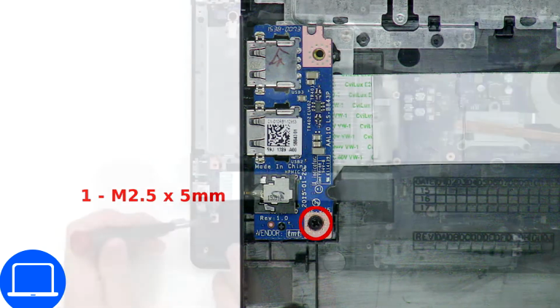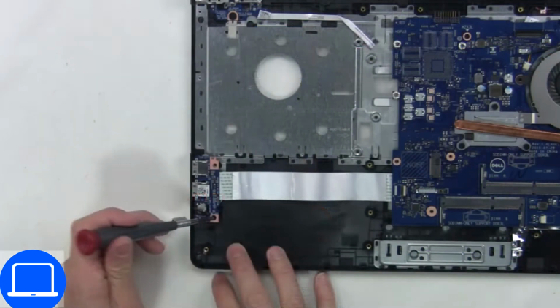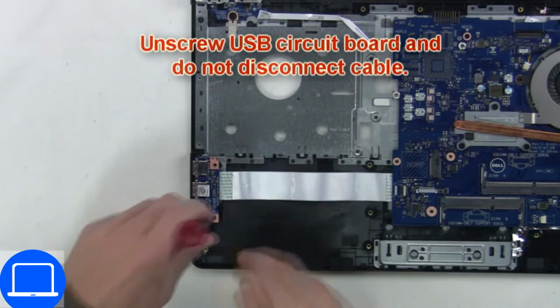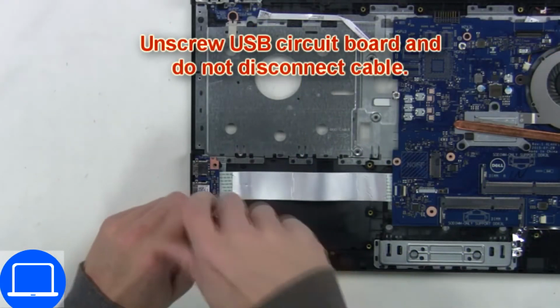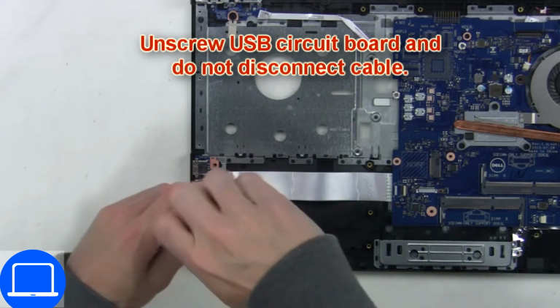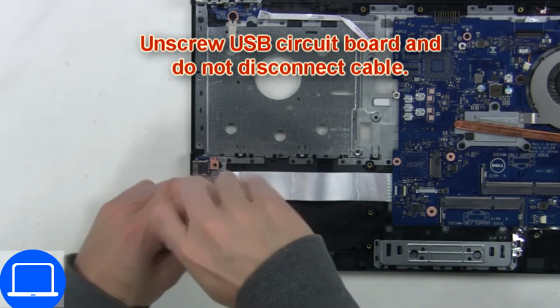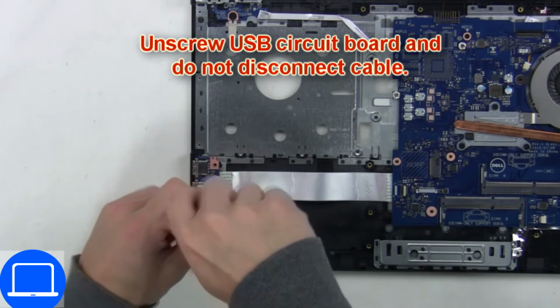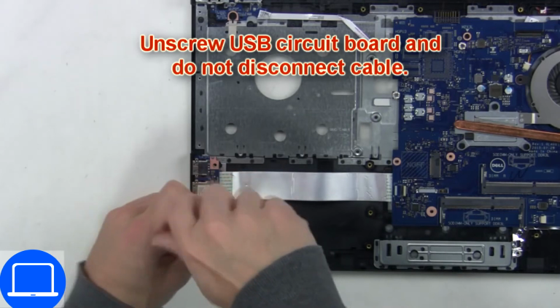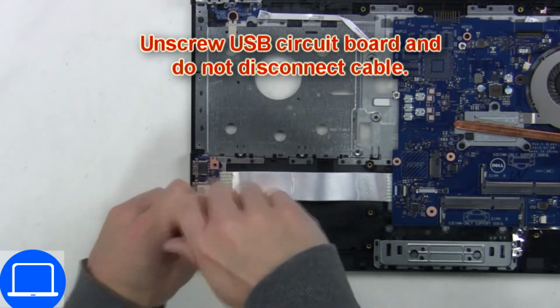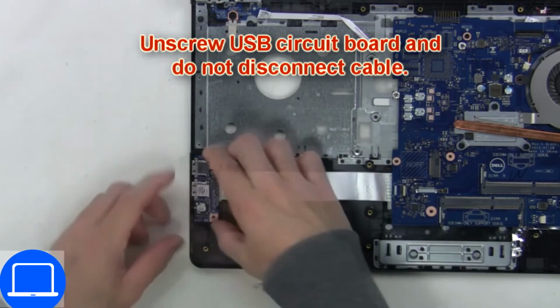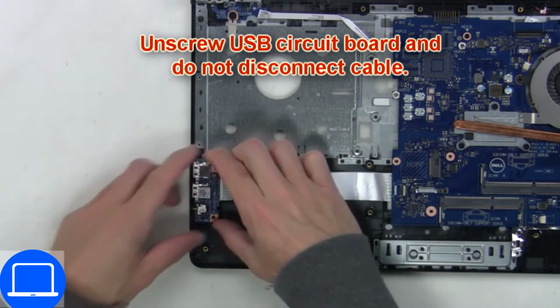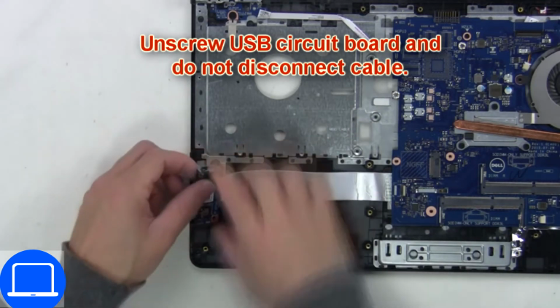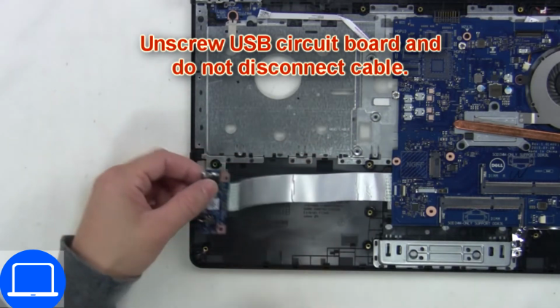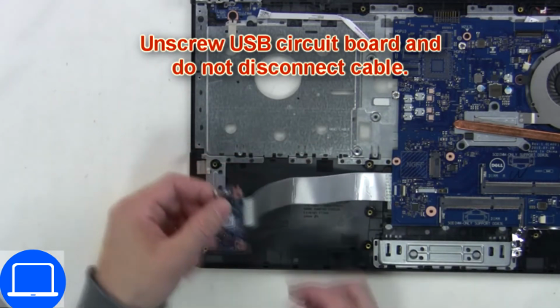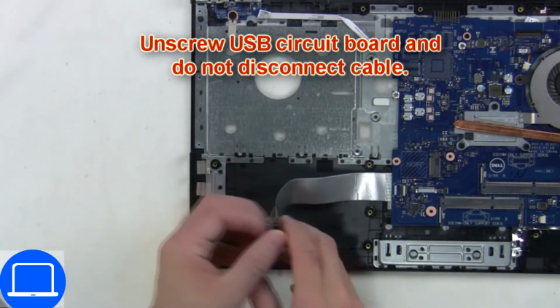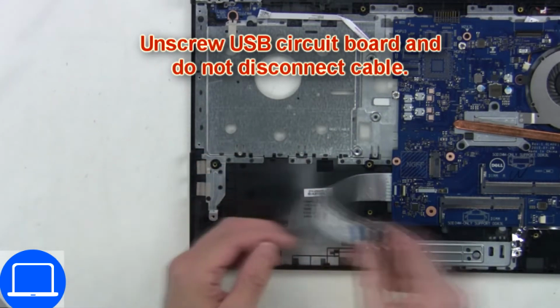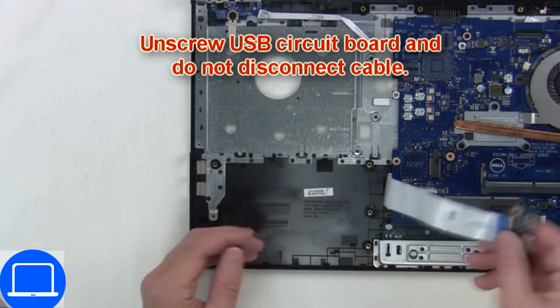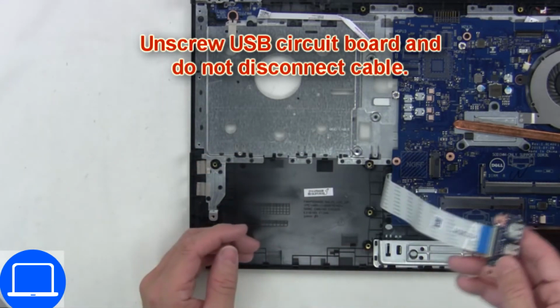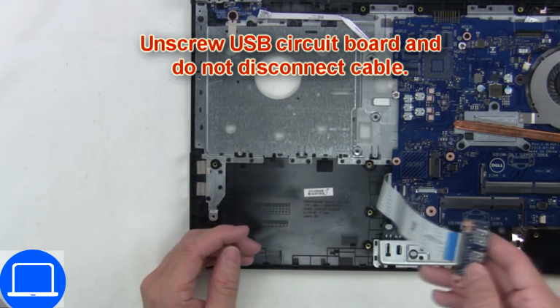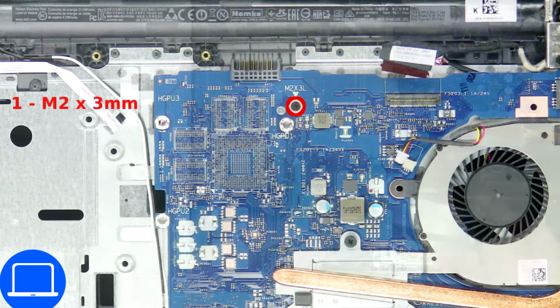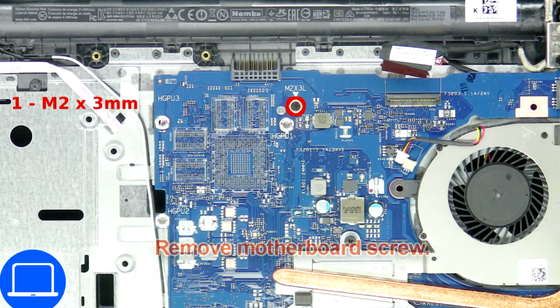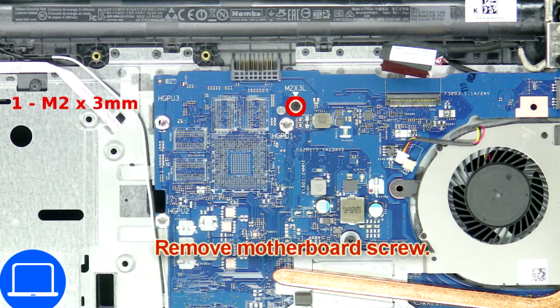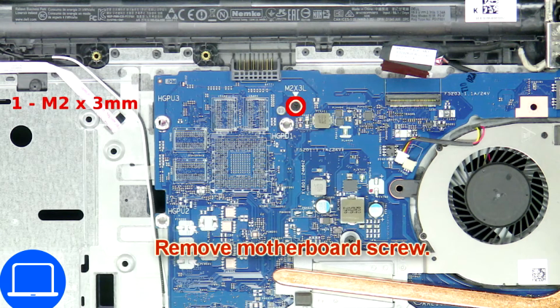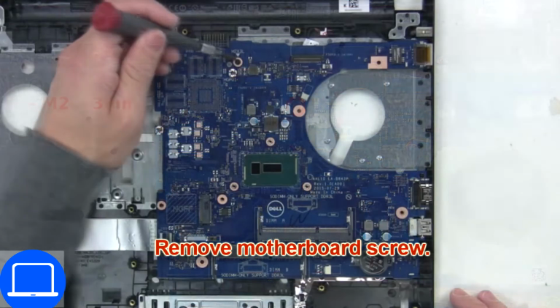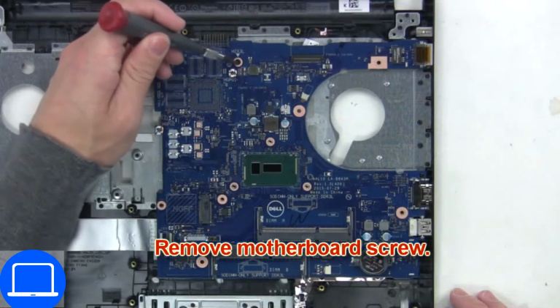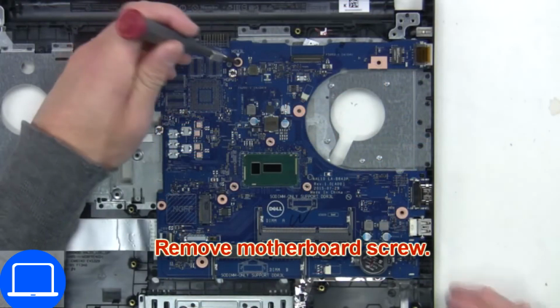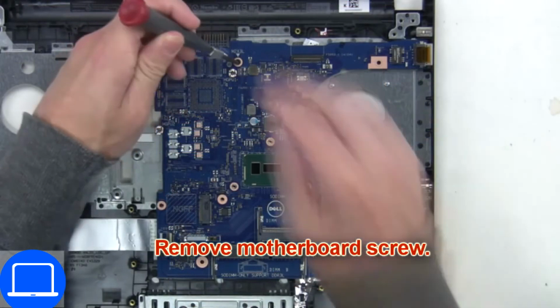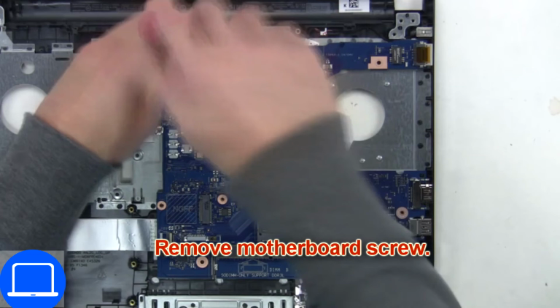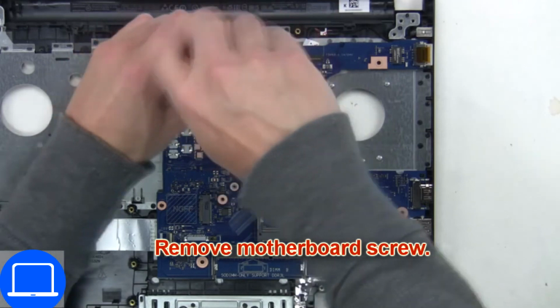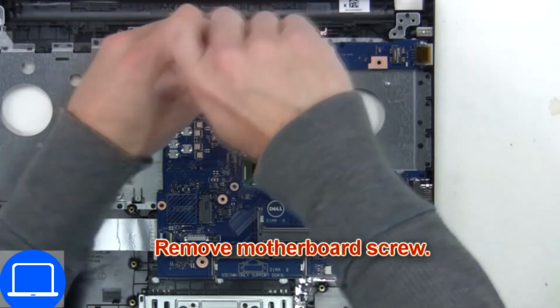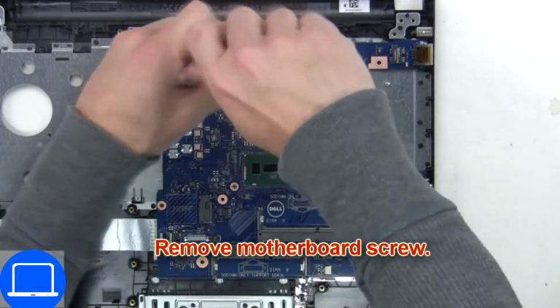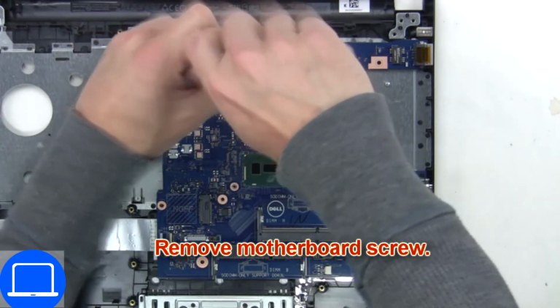Now unscrew and disconnect the input output board. Now unscrew and disconnect the motherboard.